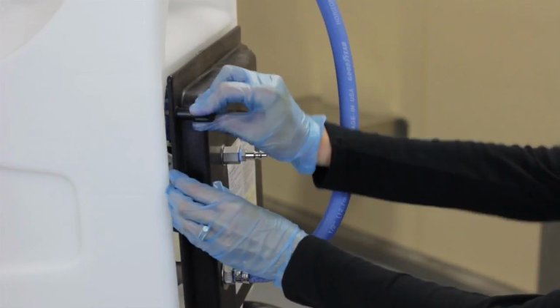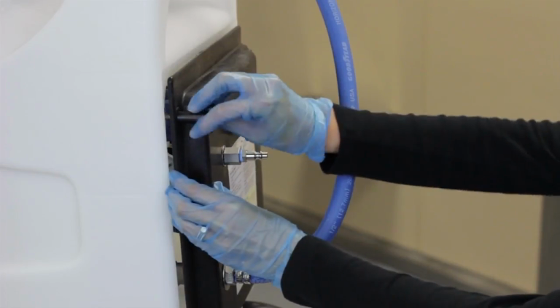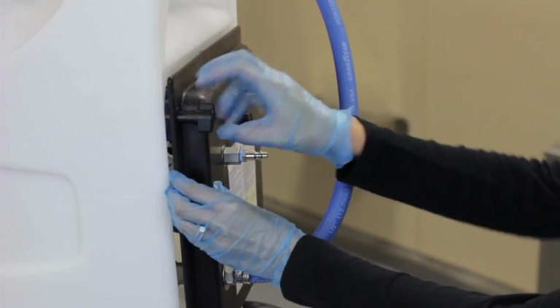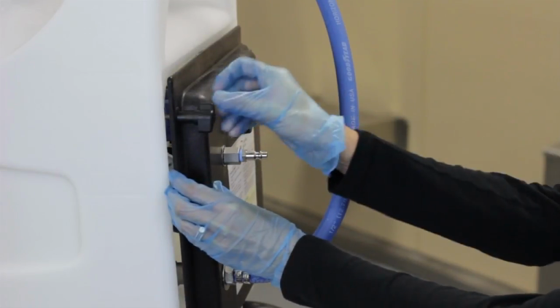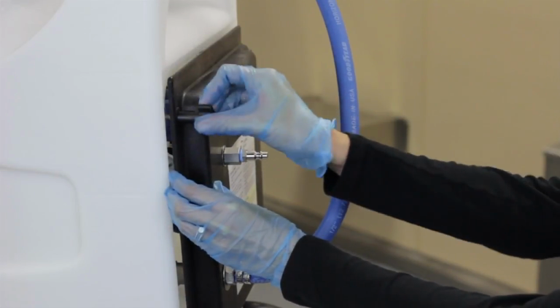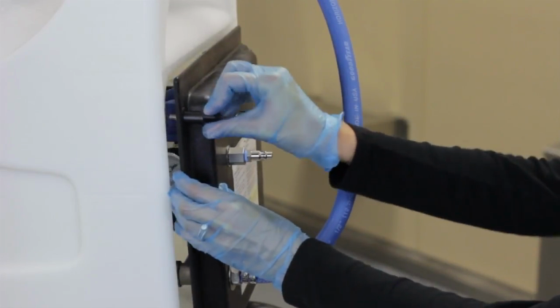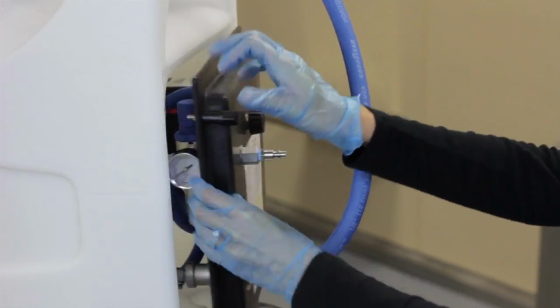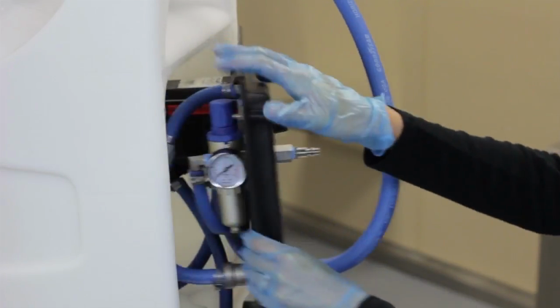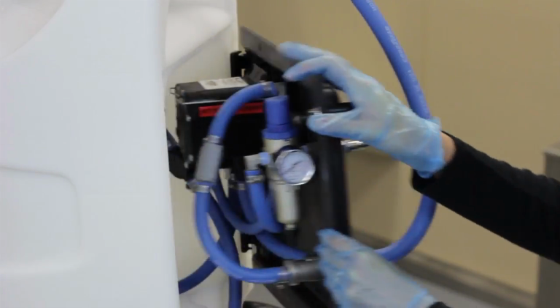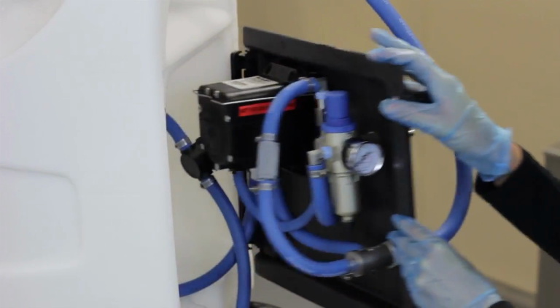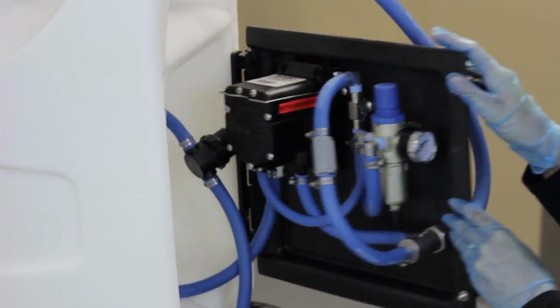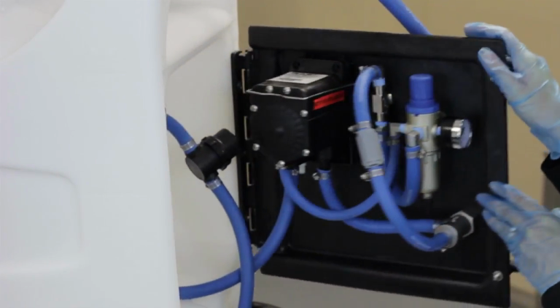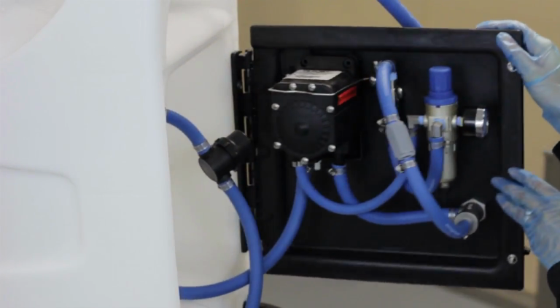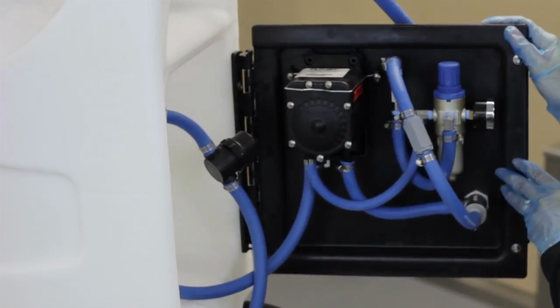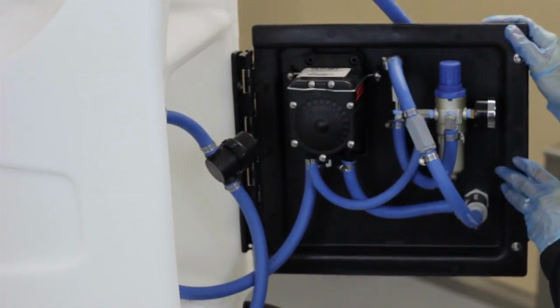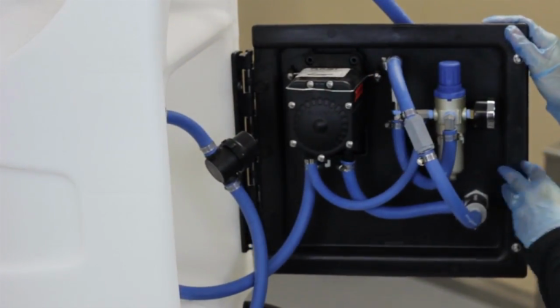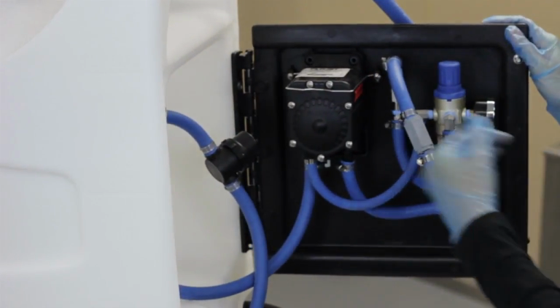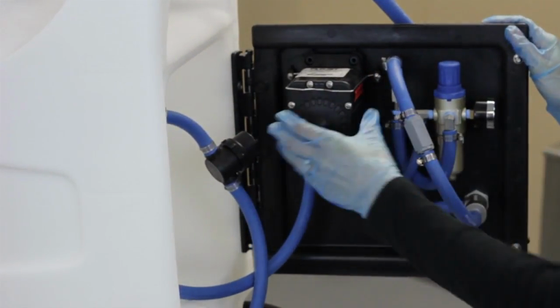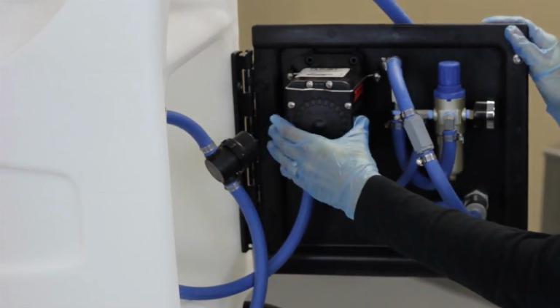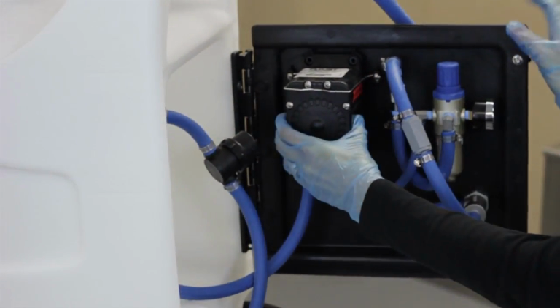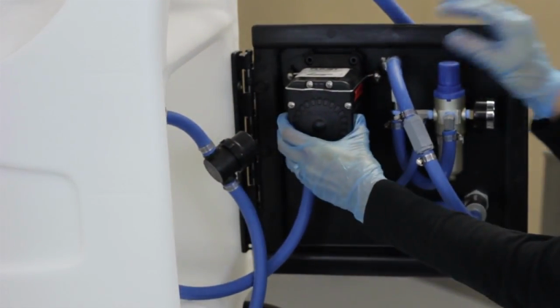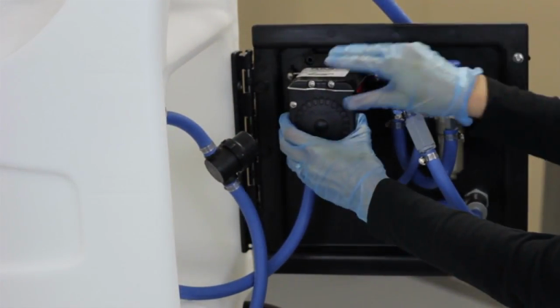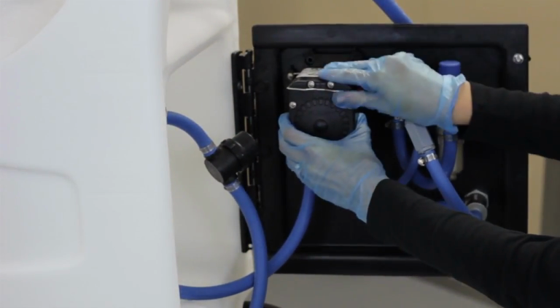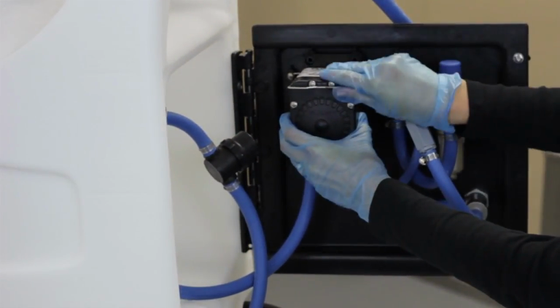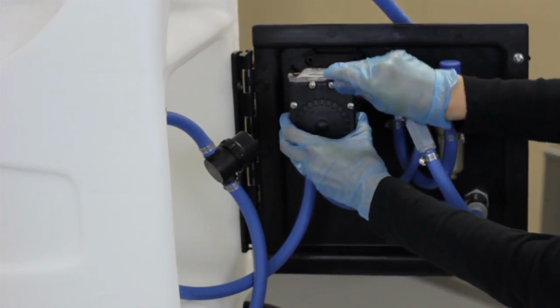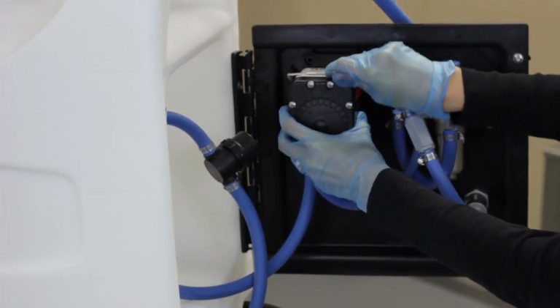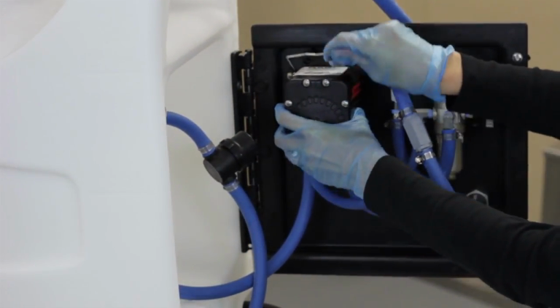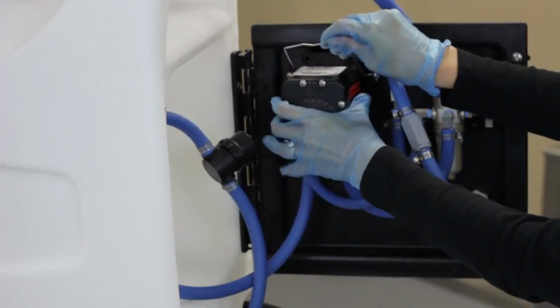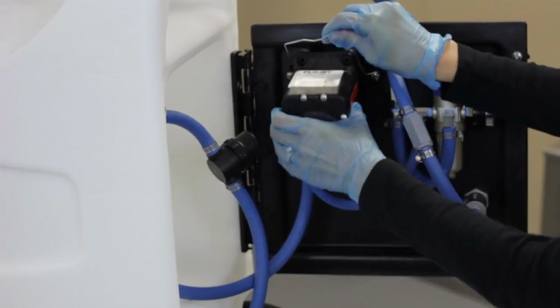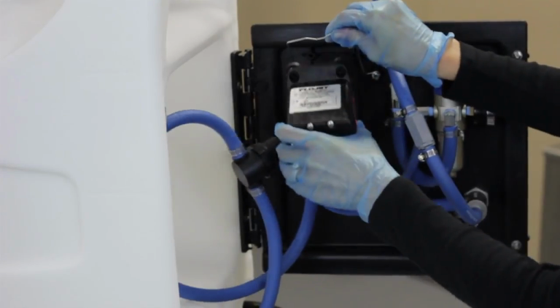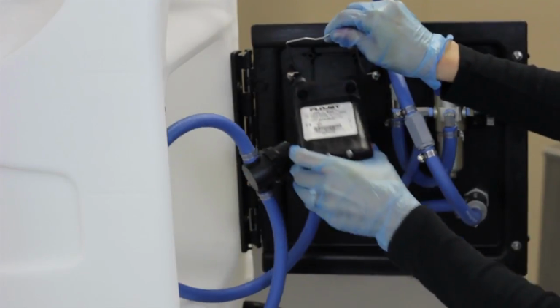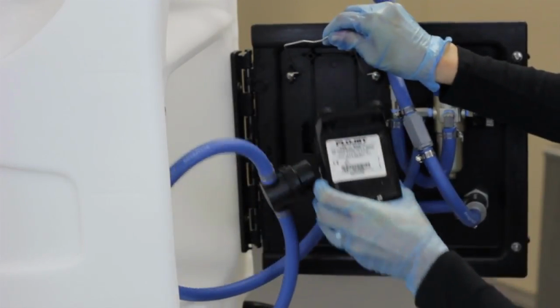Open the unit back plate. Lift the wire bracket to release the pump.